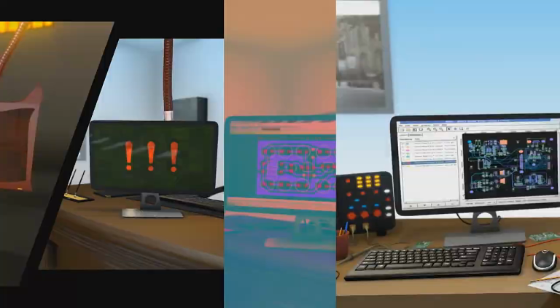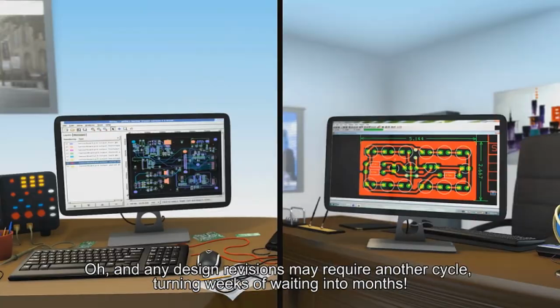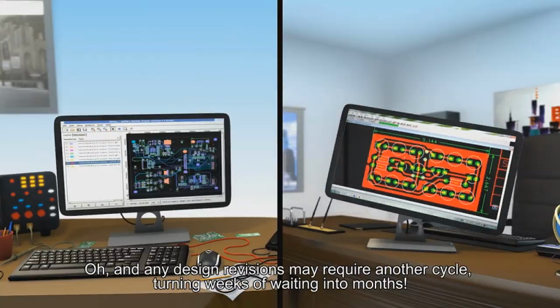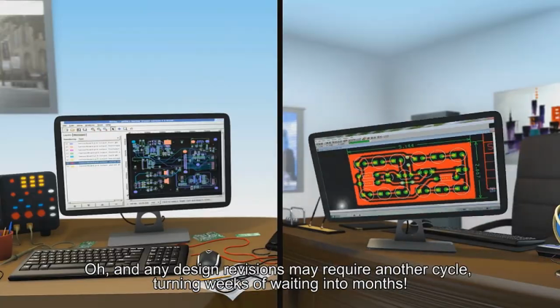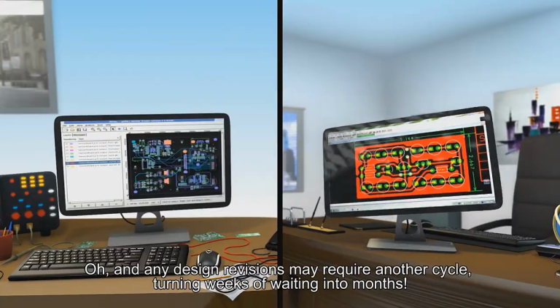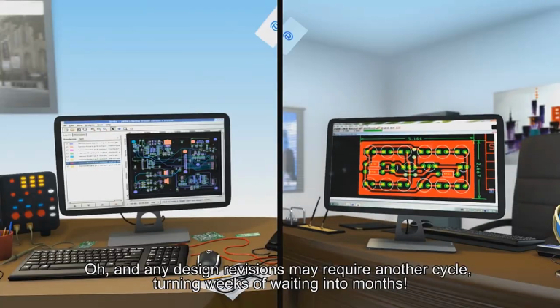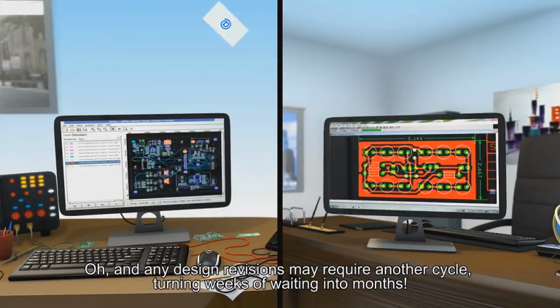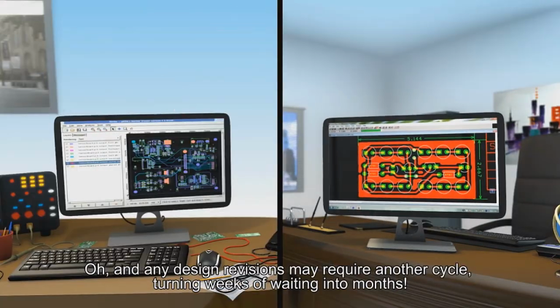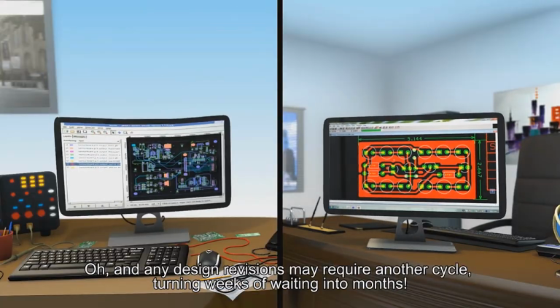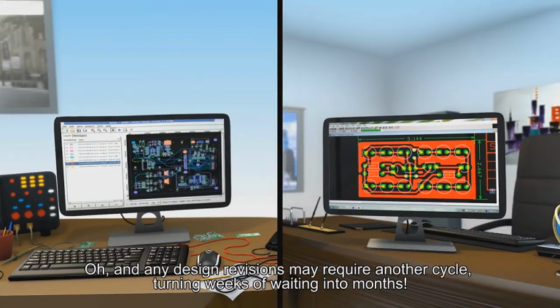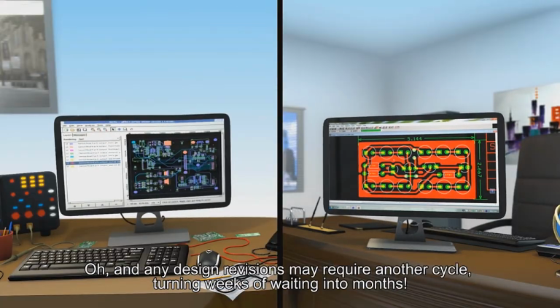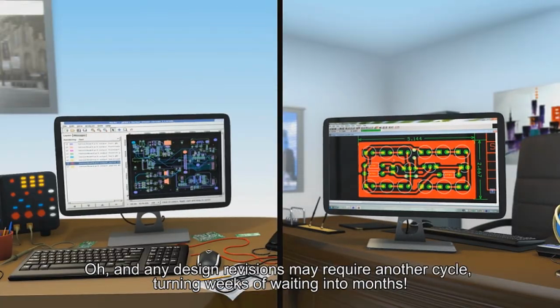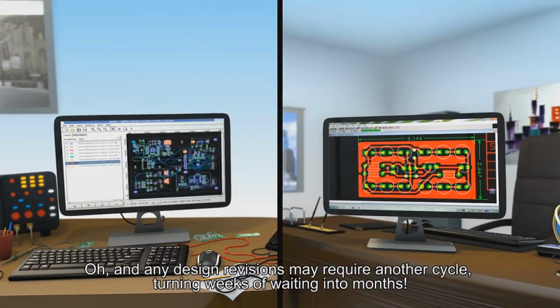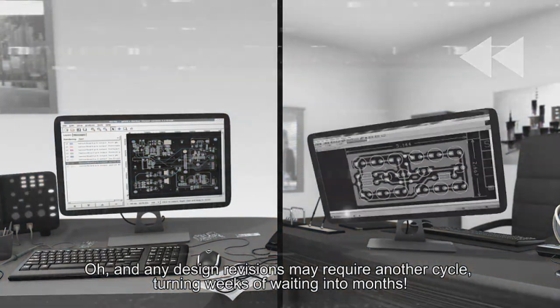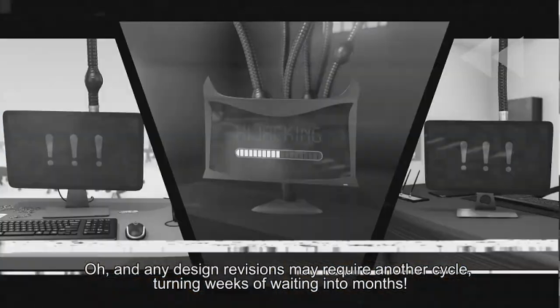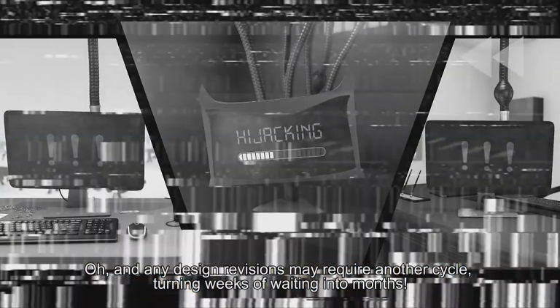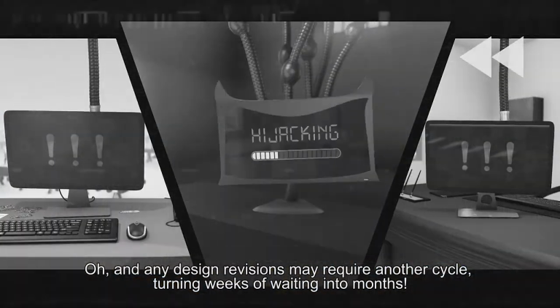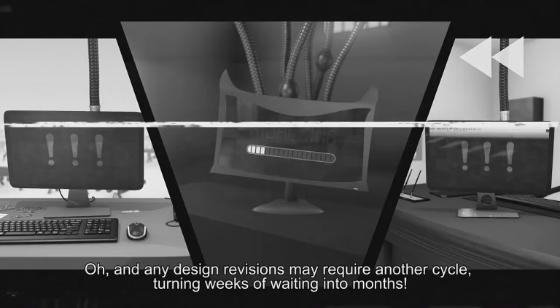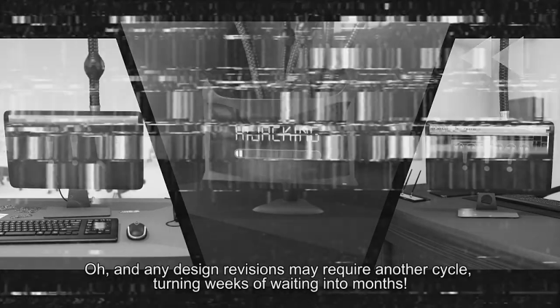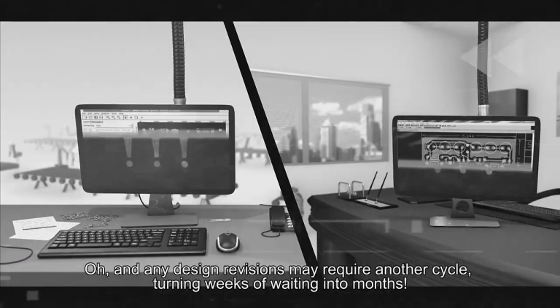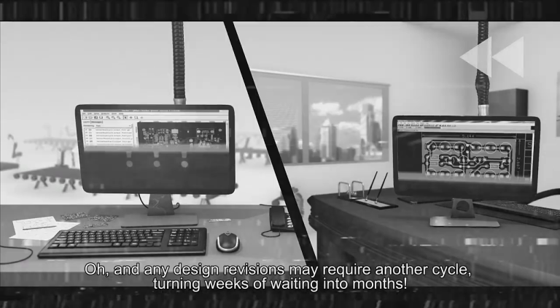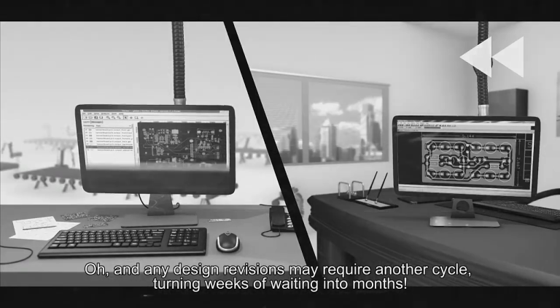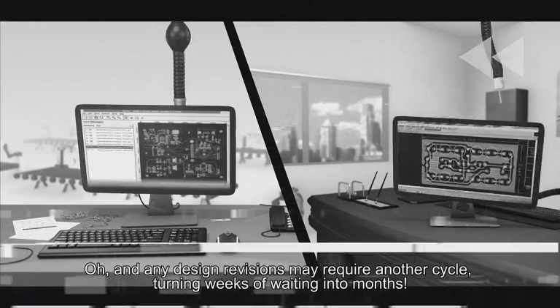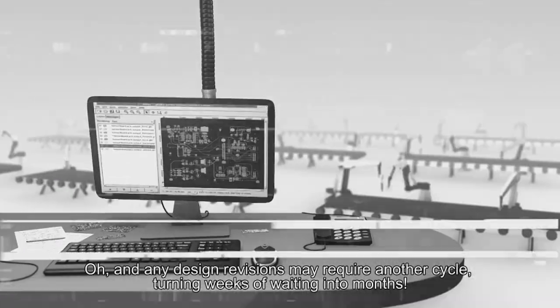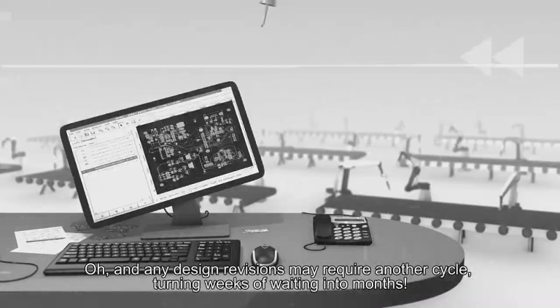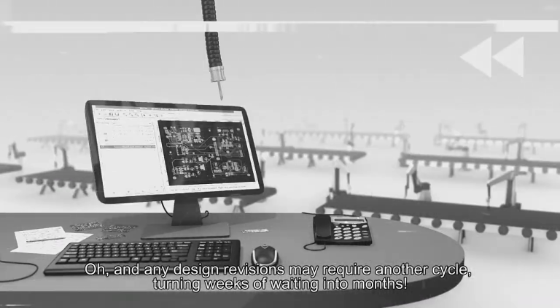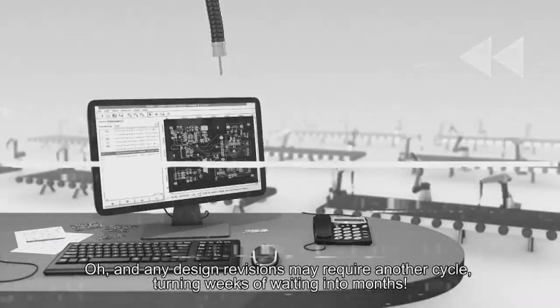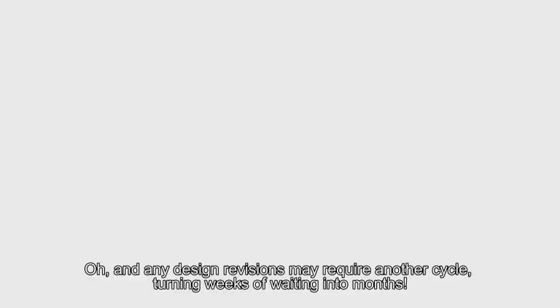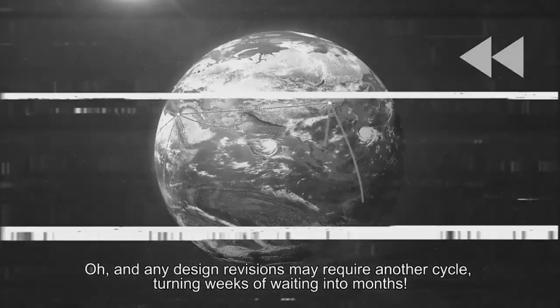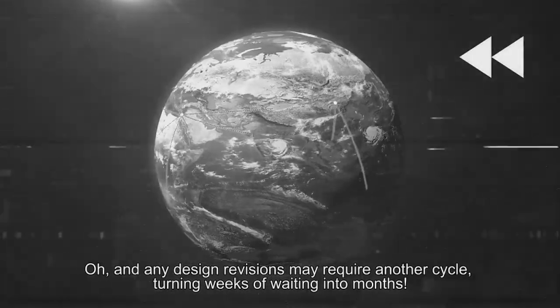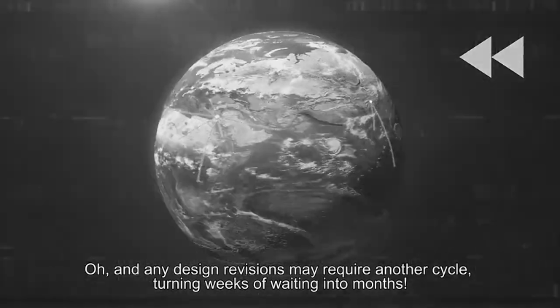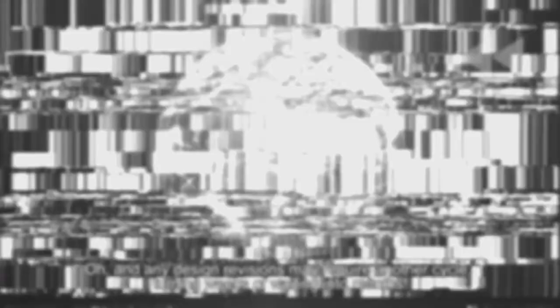Not to mention security risks related to exposing confidential designs to third parties. And any design revisions may require another cycle, turning weeks of waiting into months.